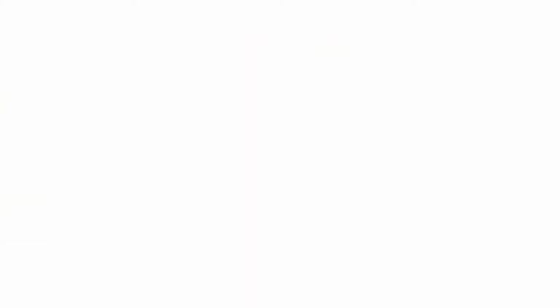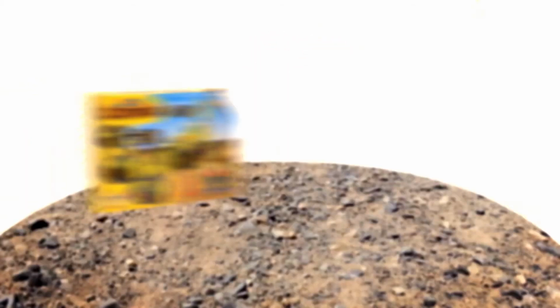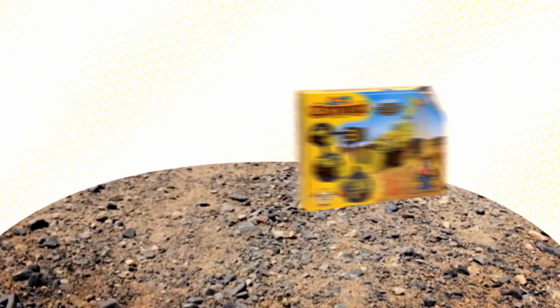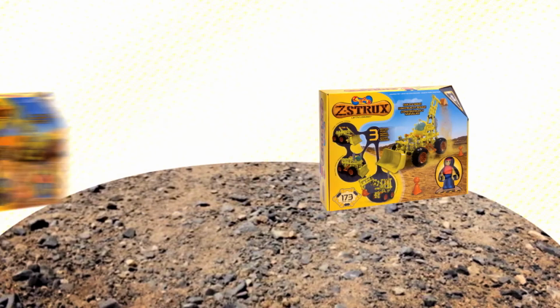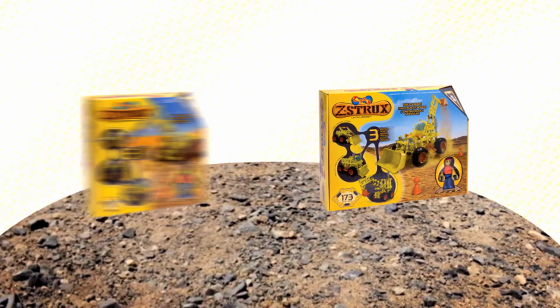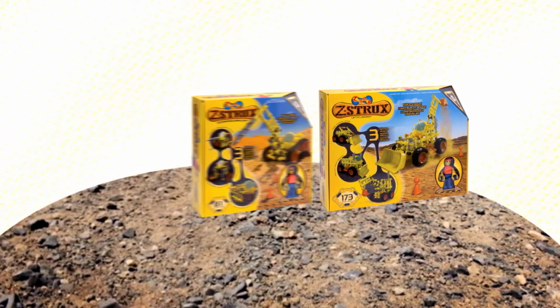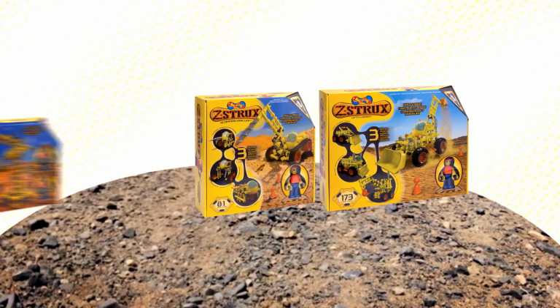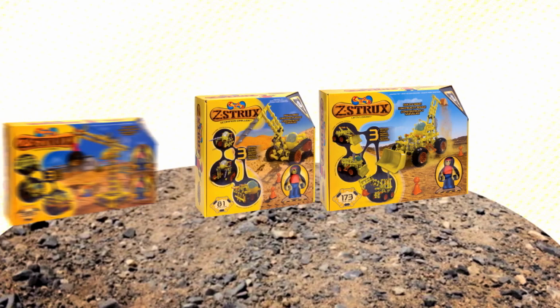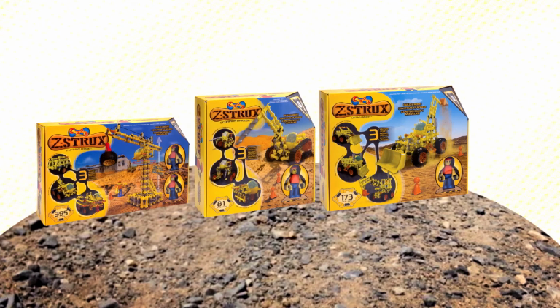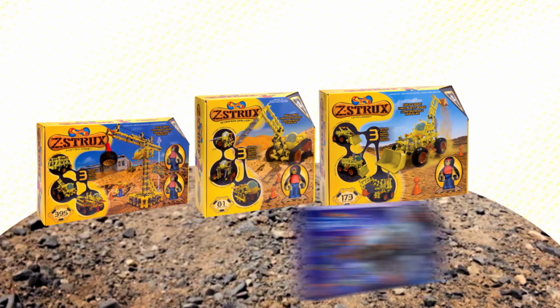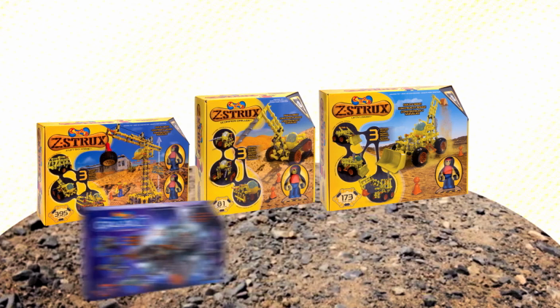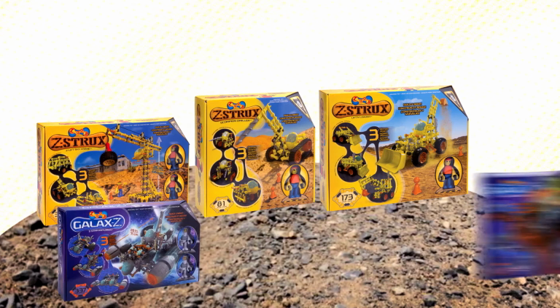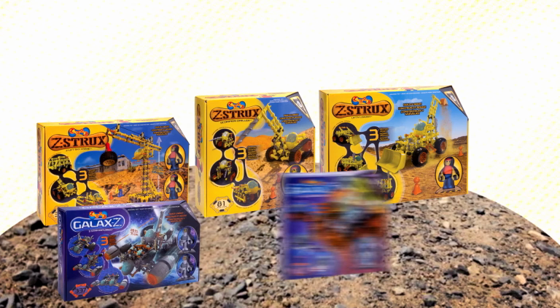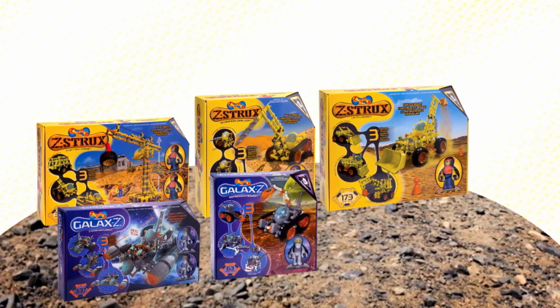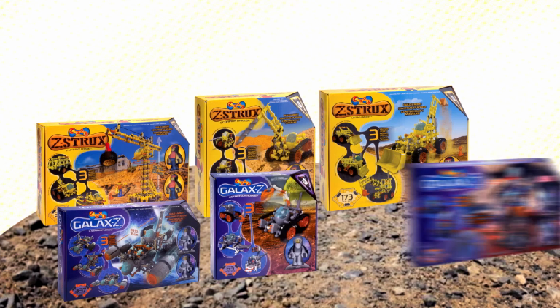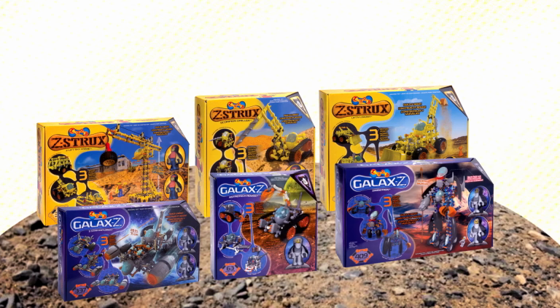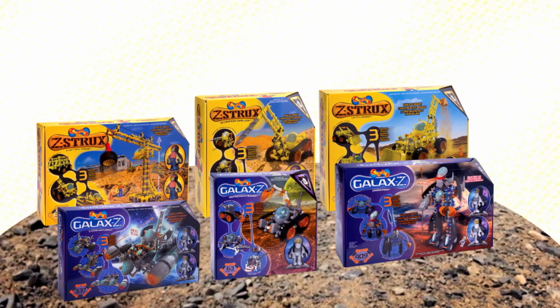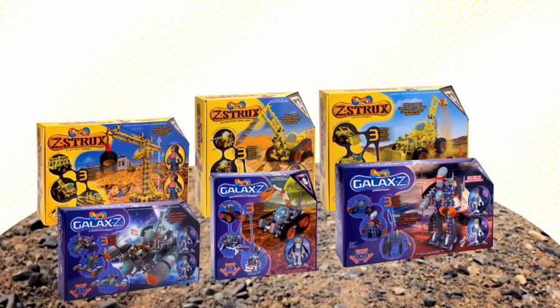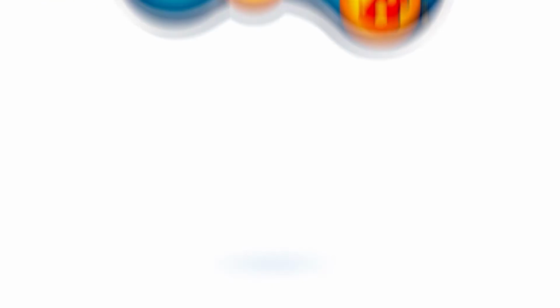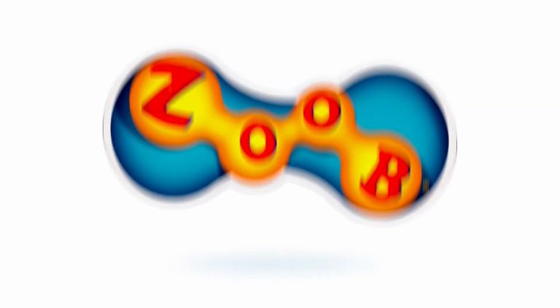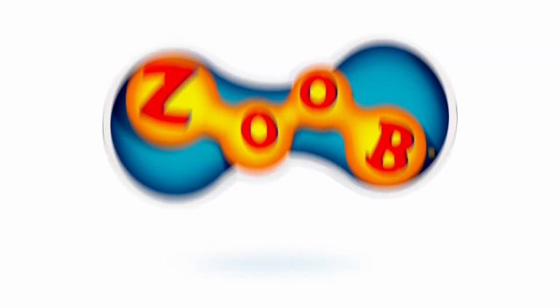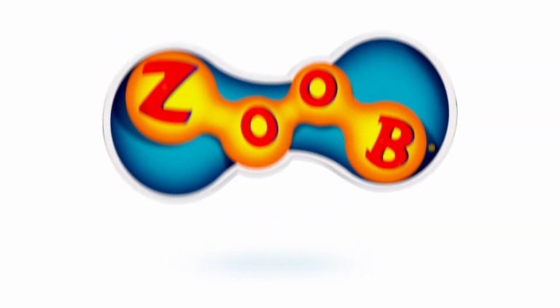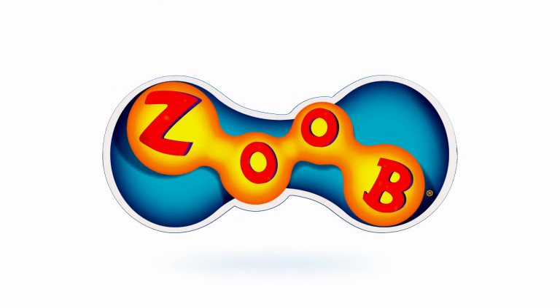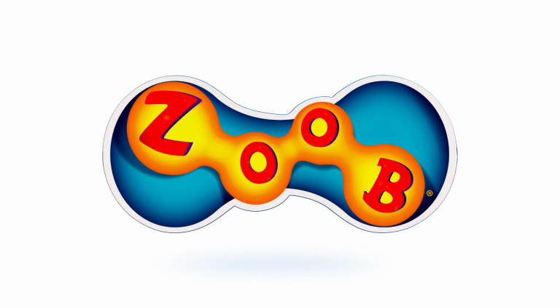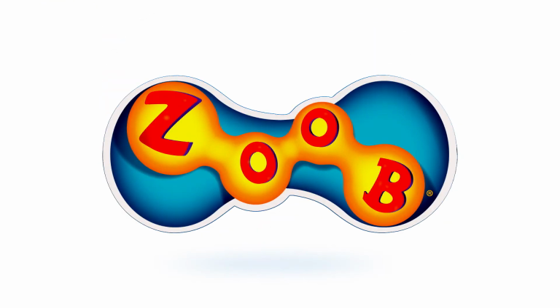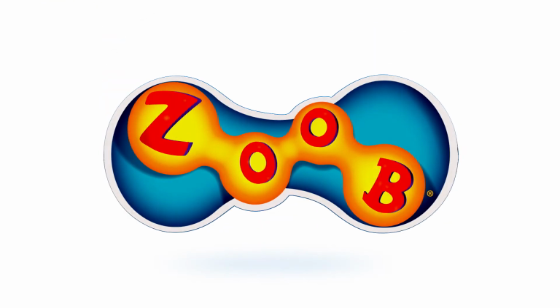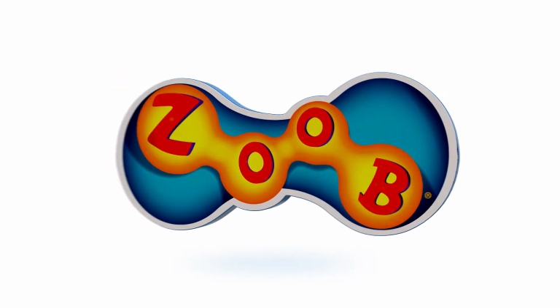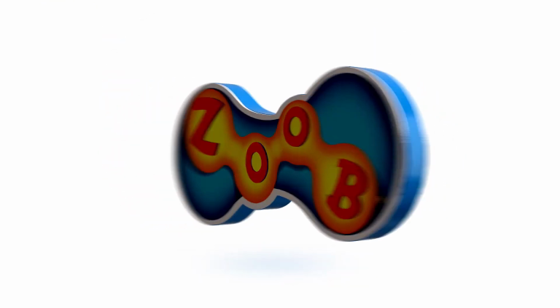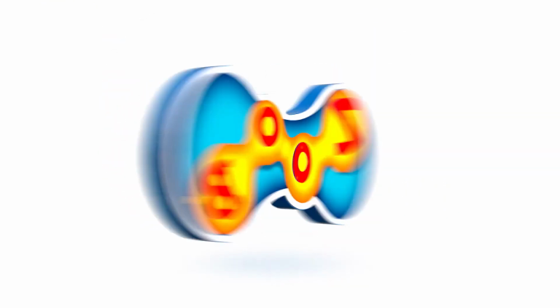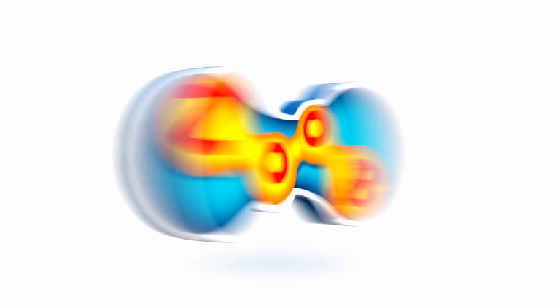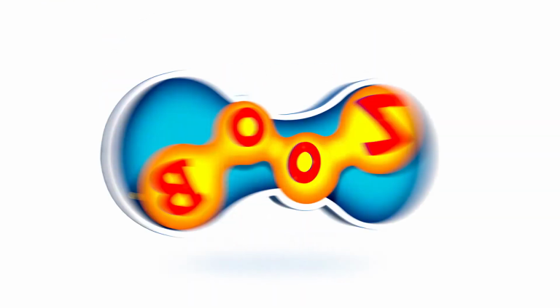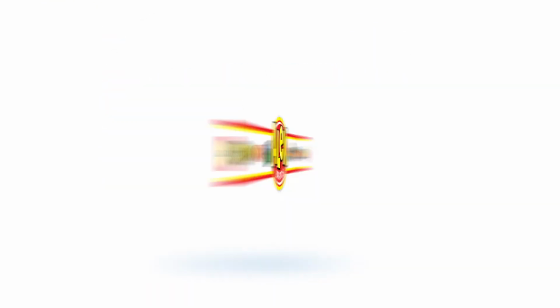Discover other ZOOB construction sets and build your next adventure. ZOOB is part of the Alex Brands family.